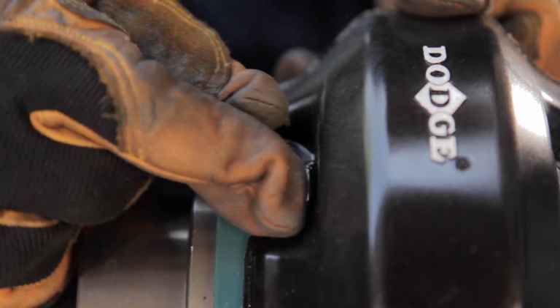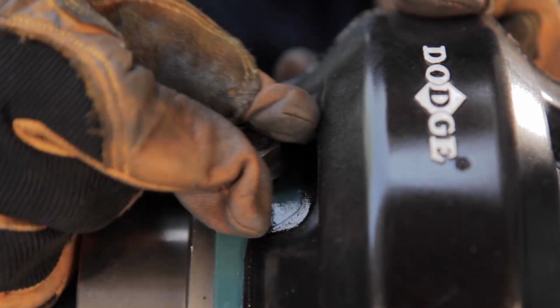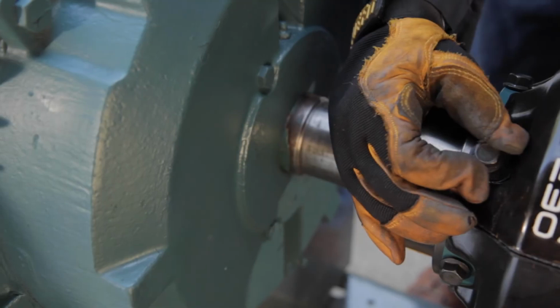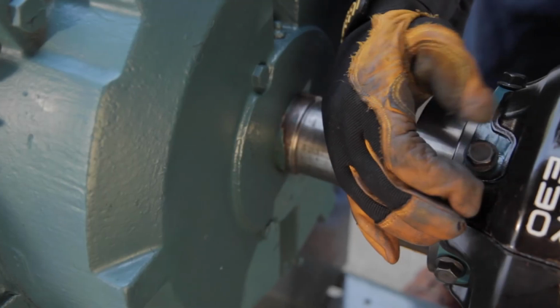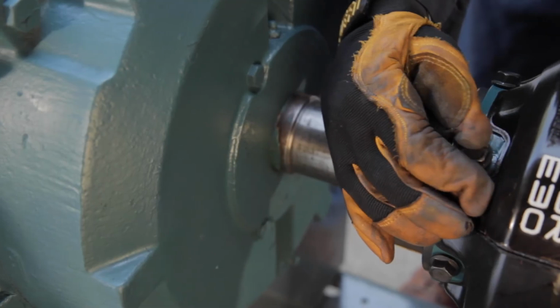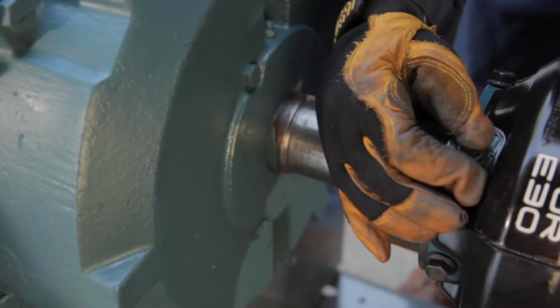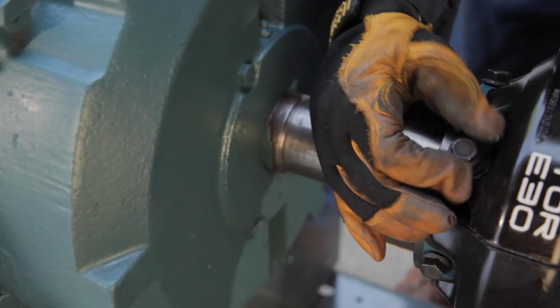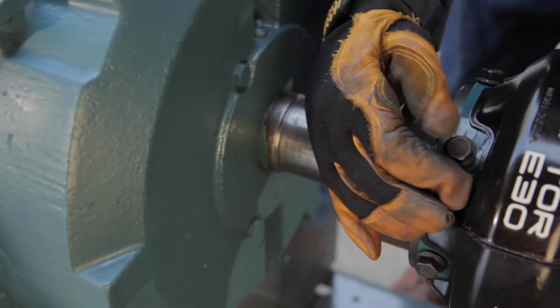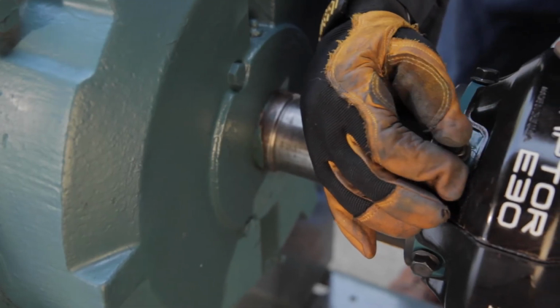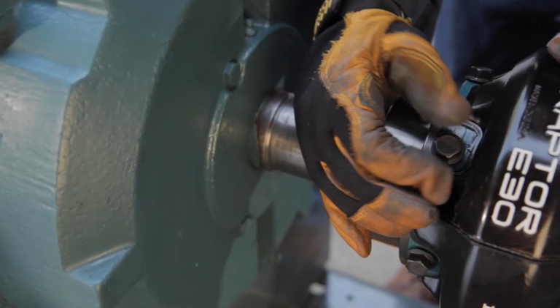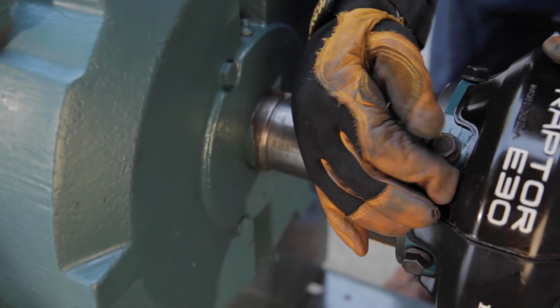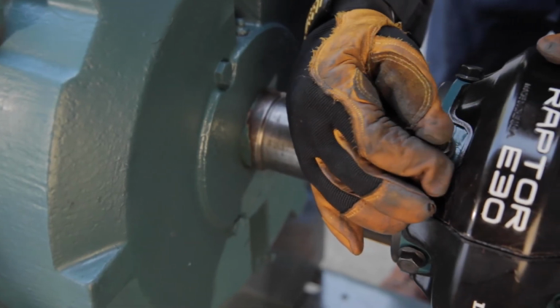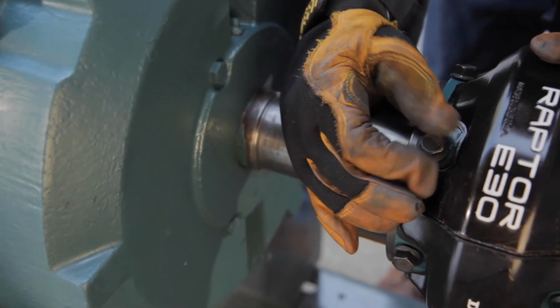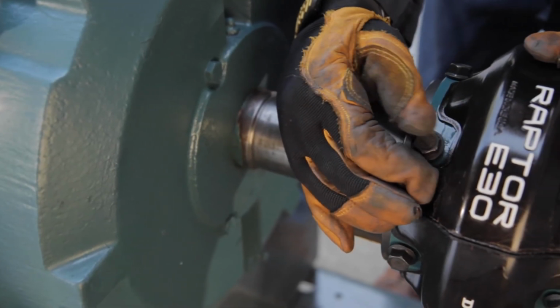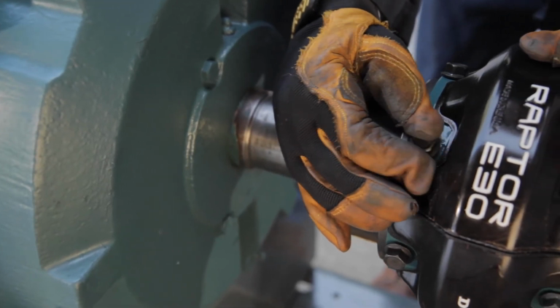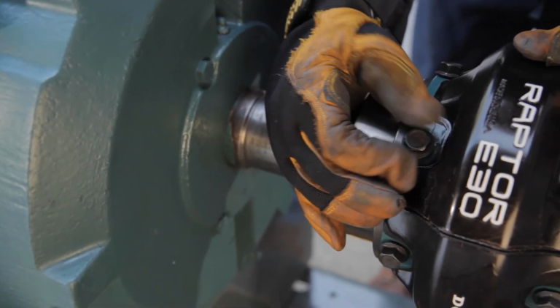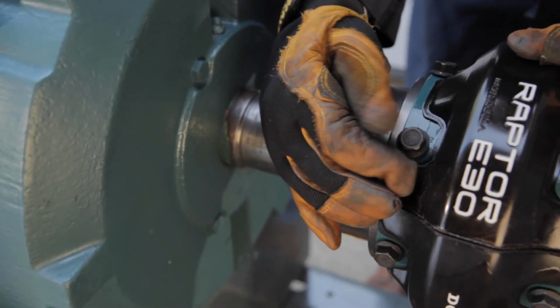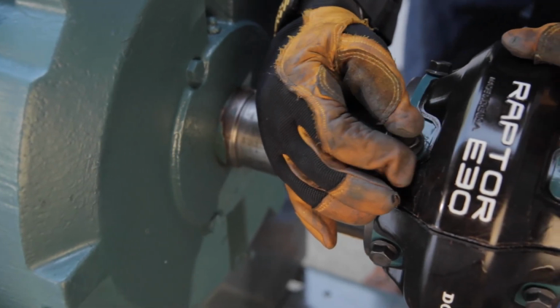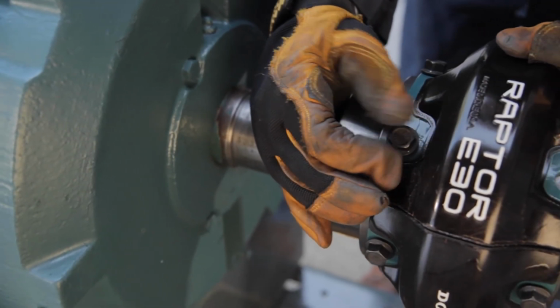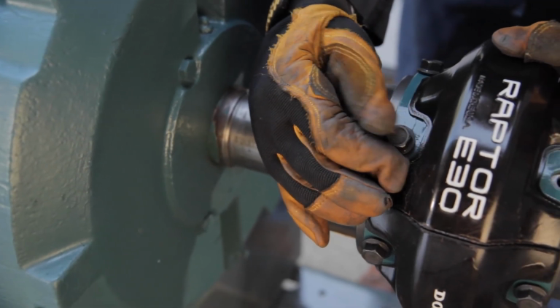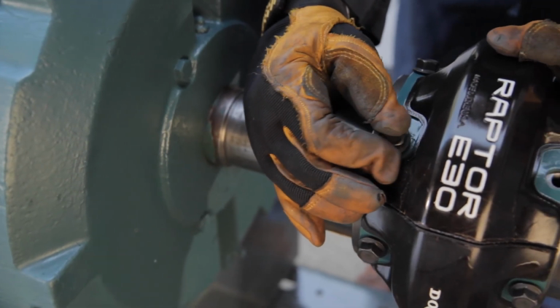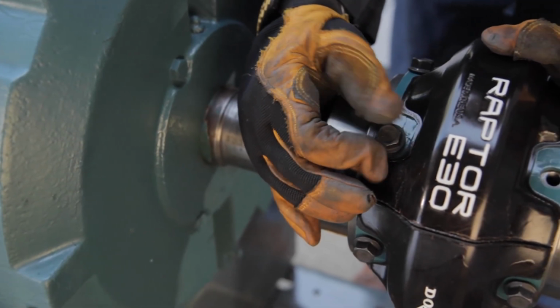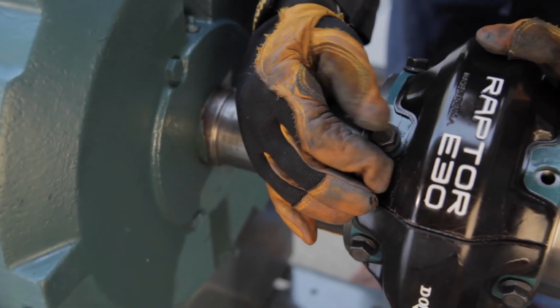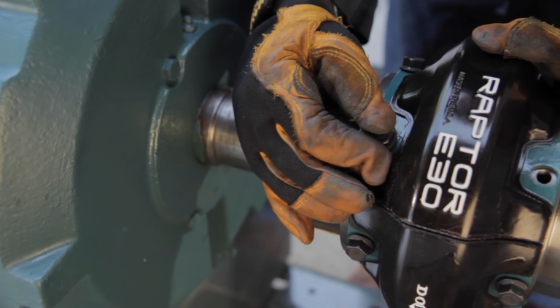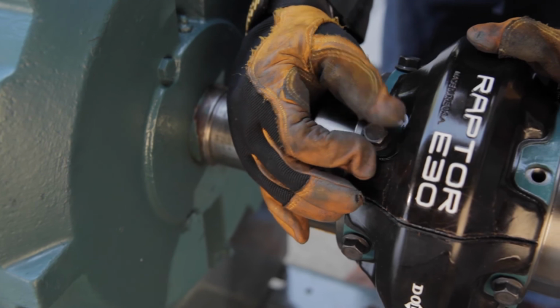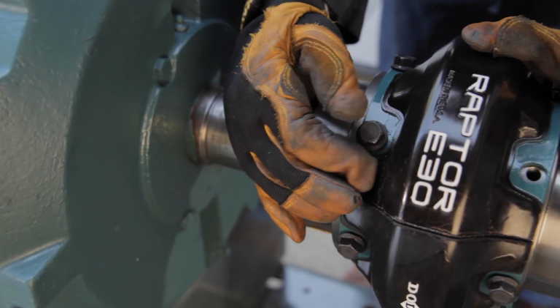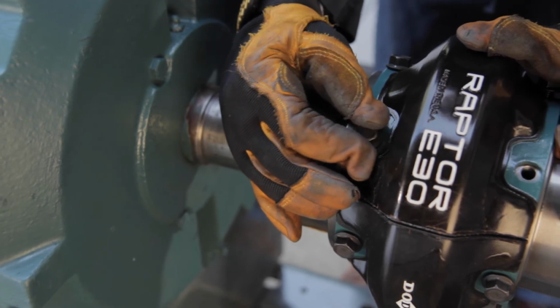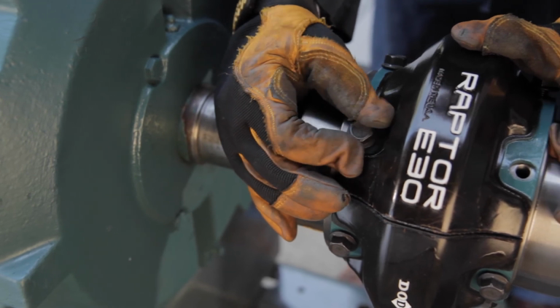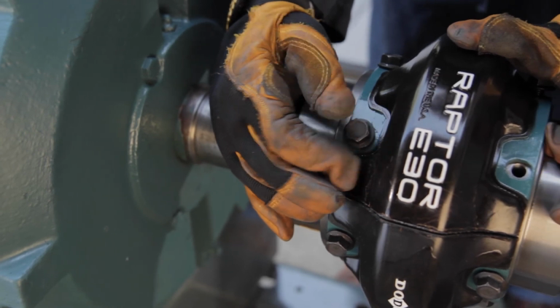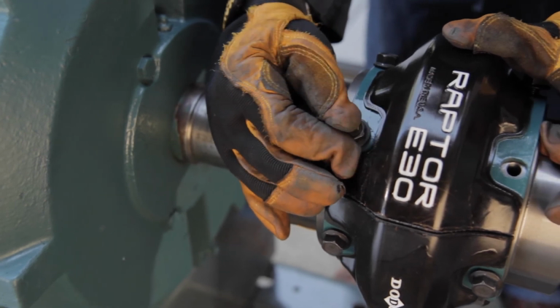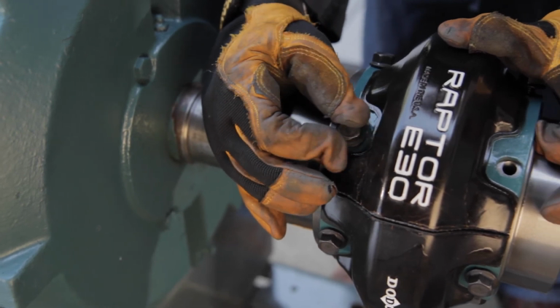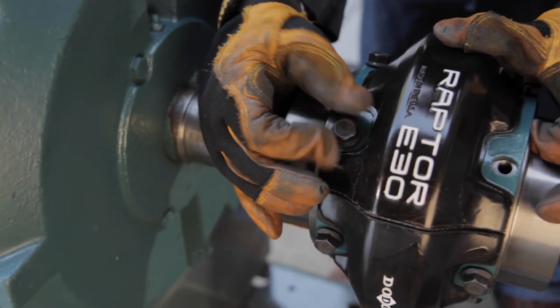Next, place the second element half on the hubs and finger tighten the fasteners.